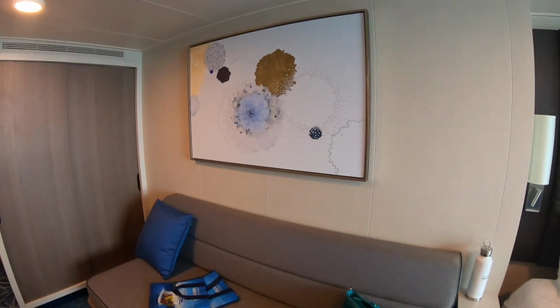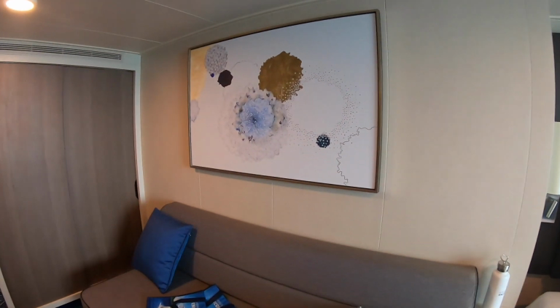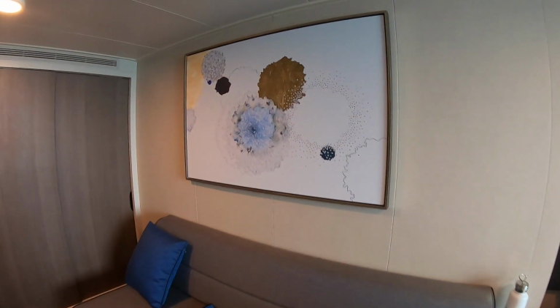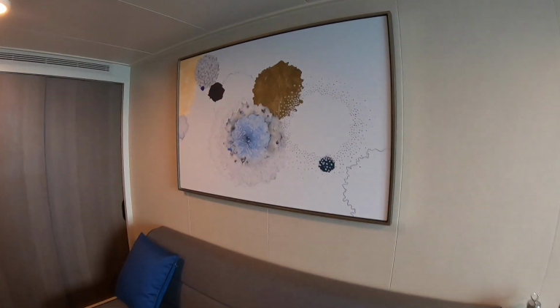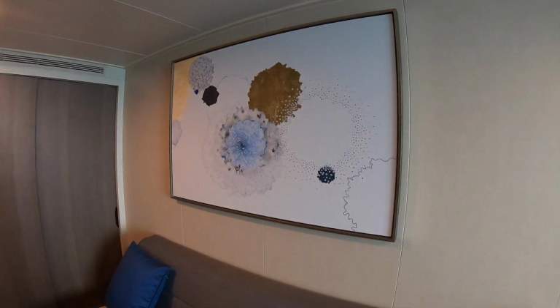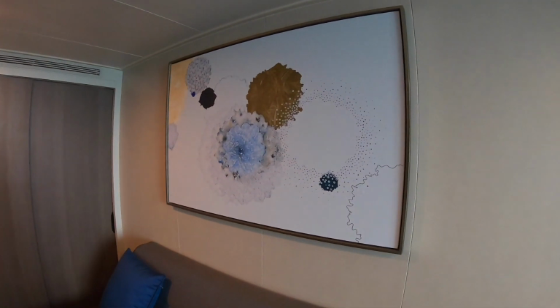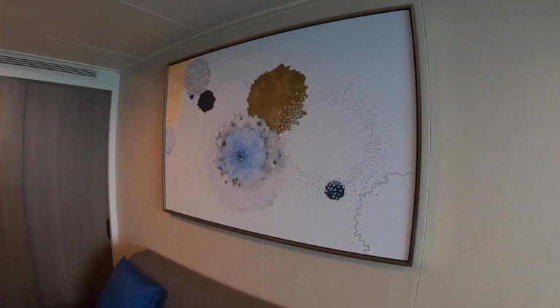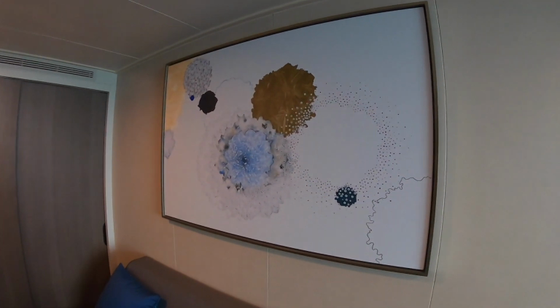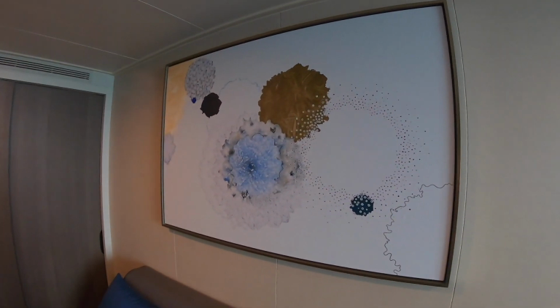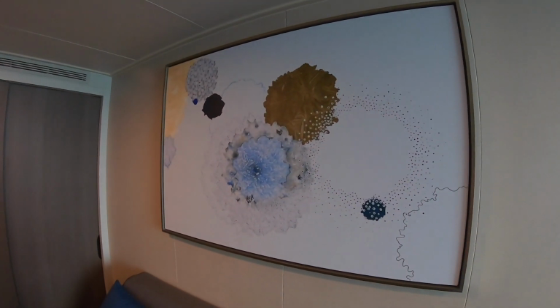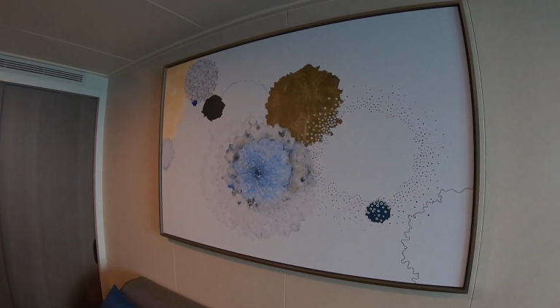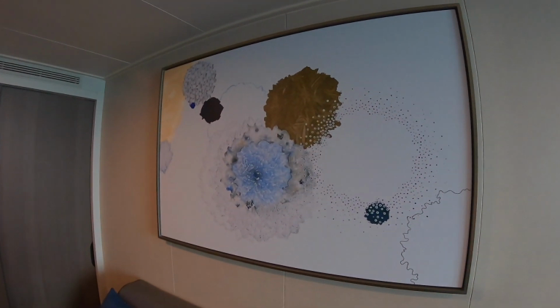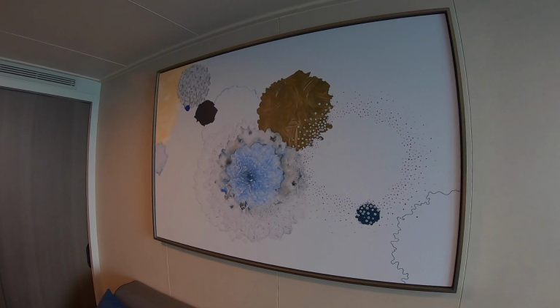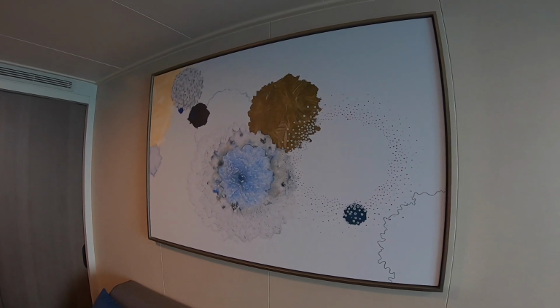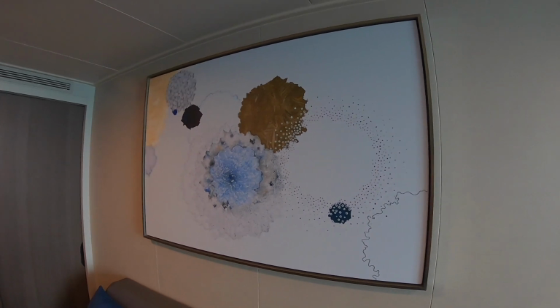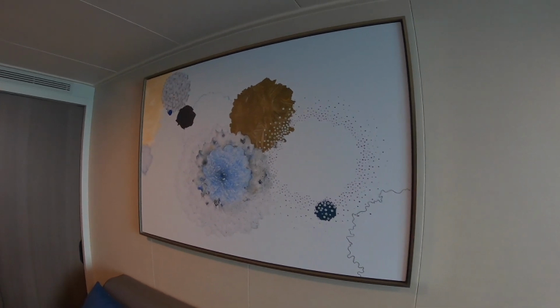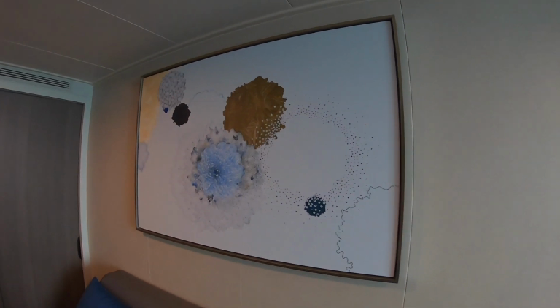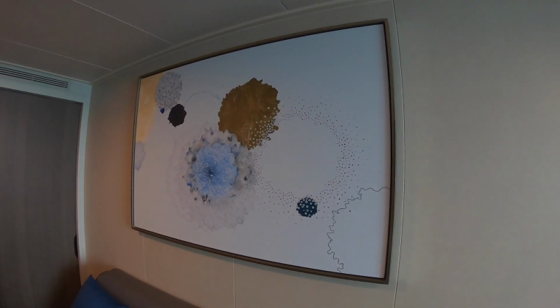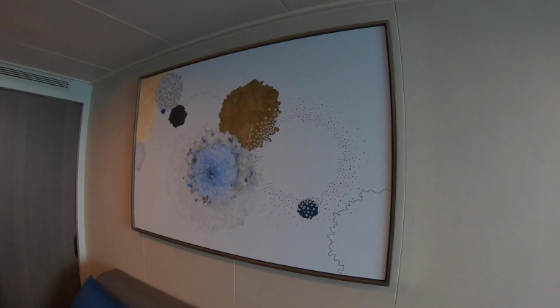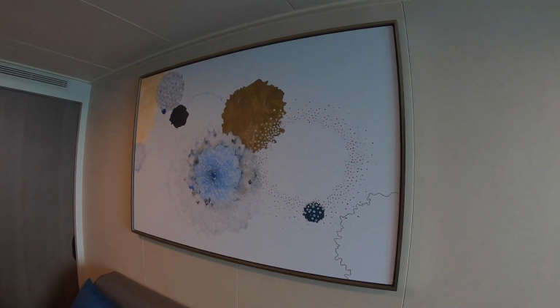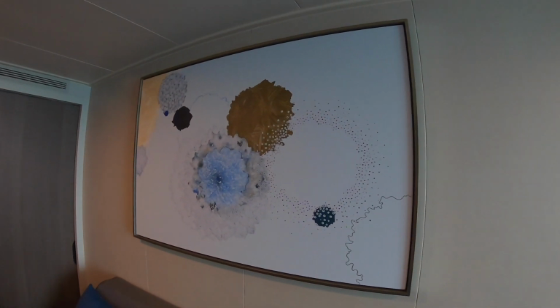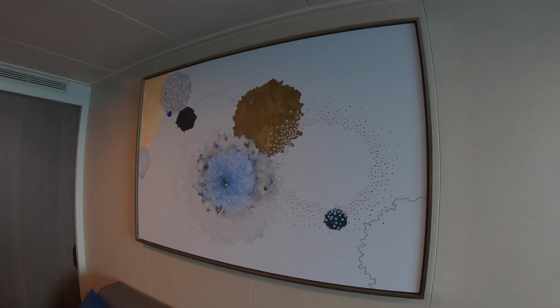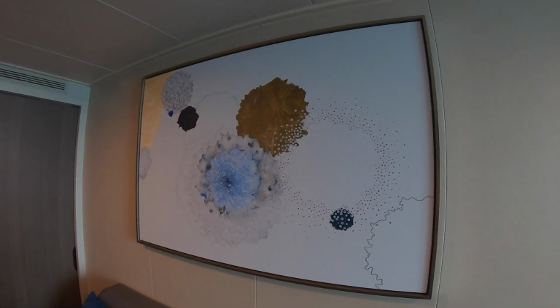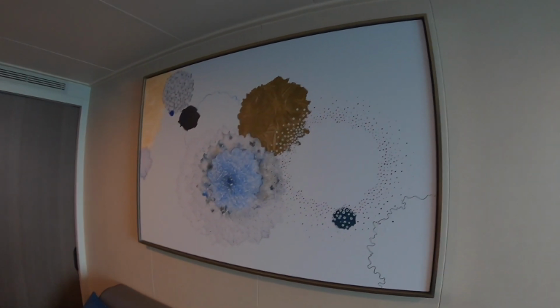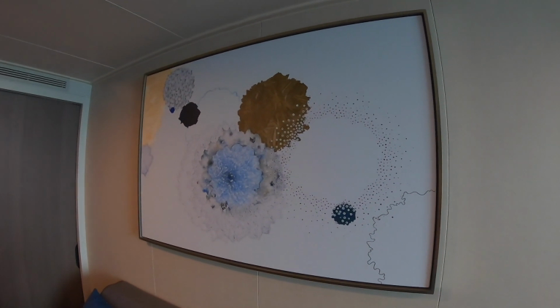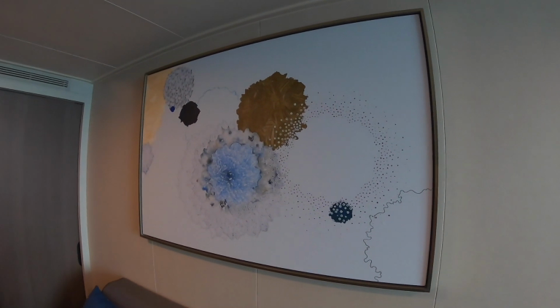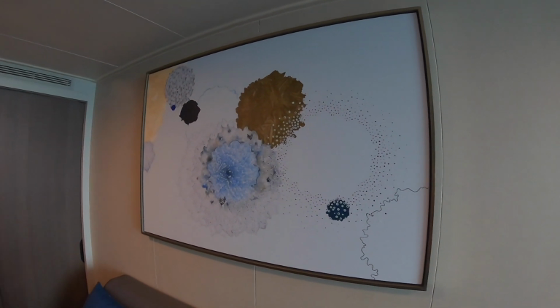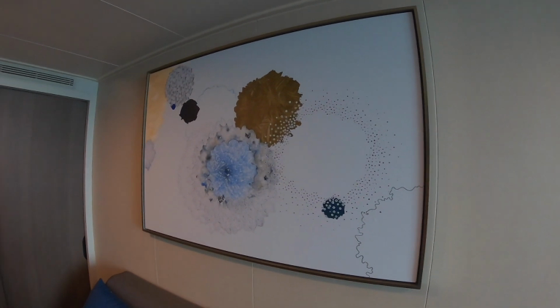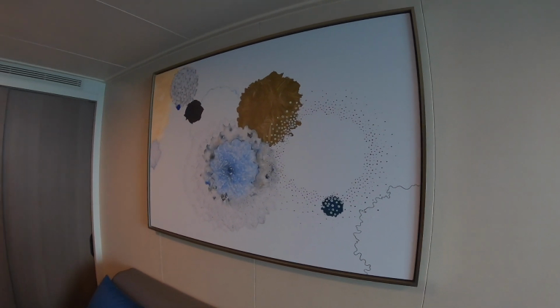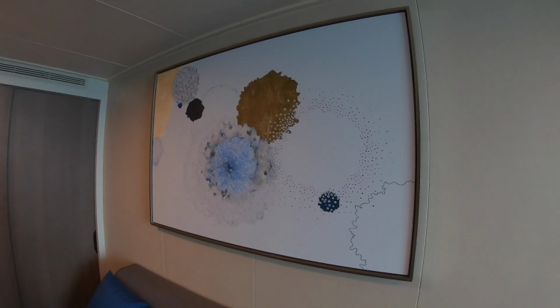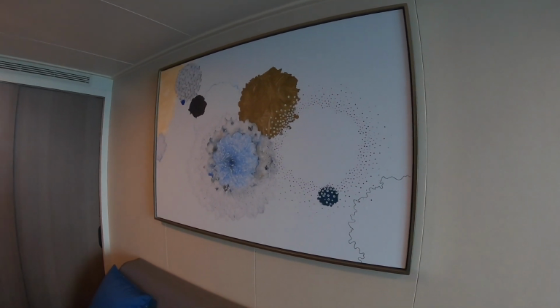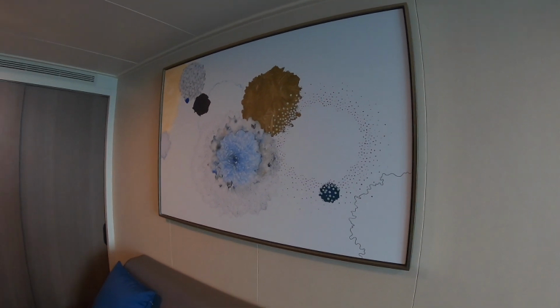There's another piece of artwork here and I'm not even sure what that is — maybe flowers? Let me know what you see.